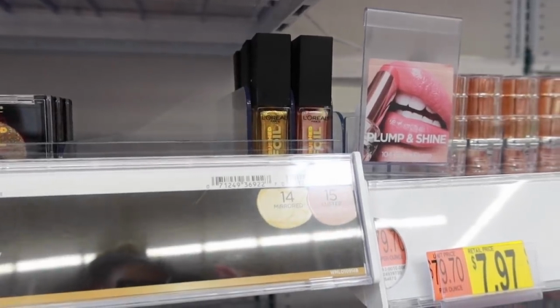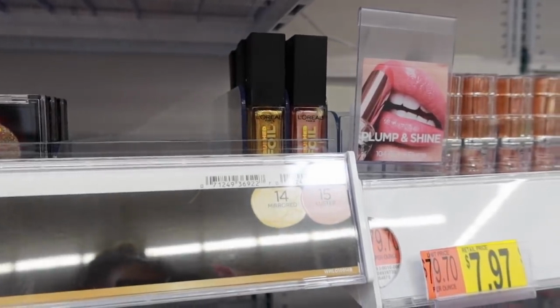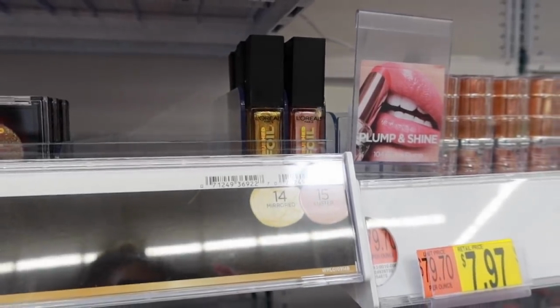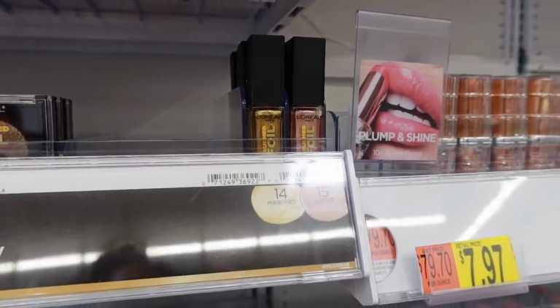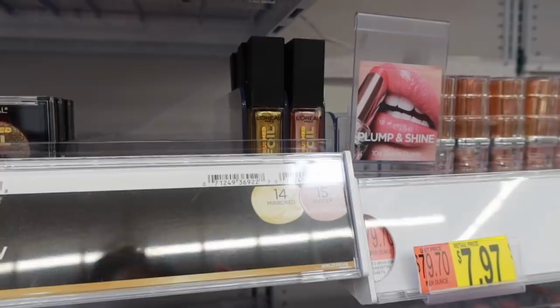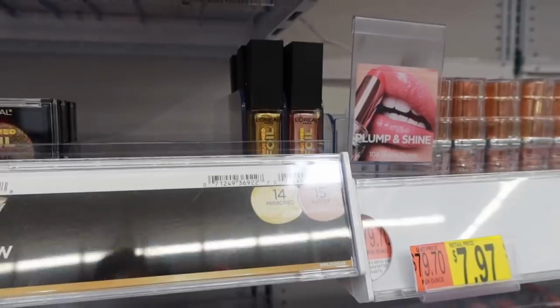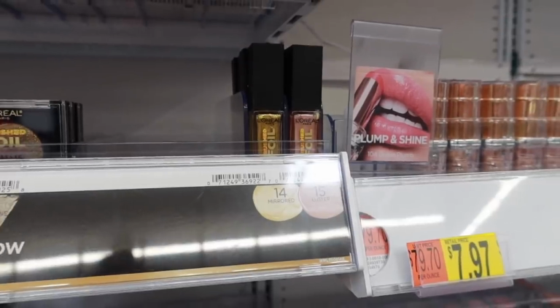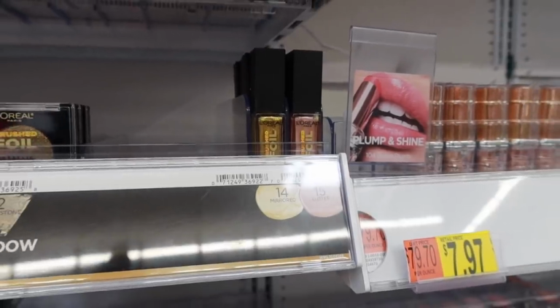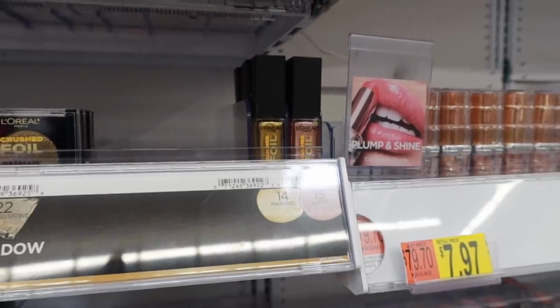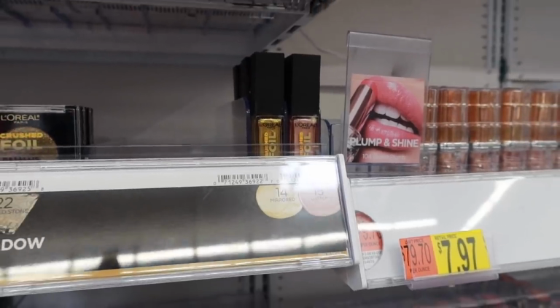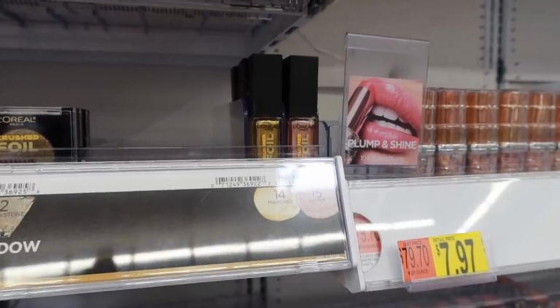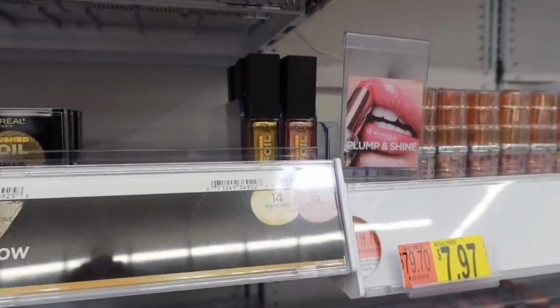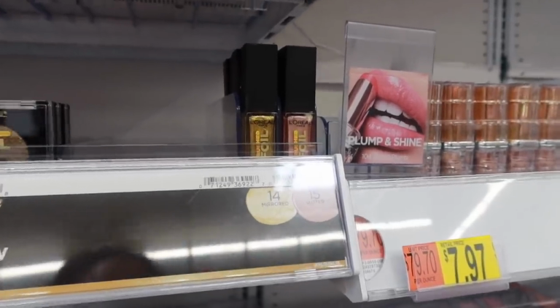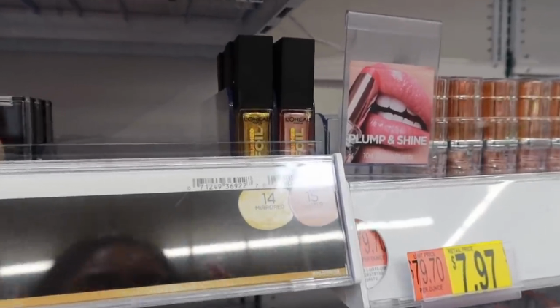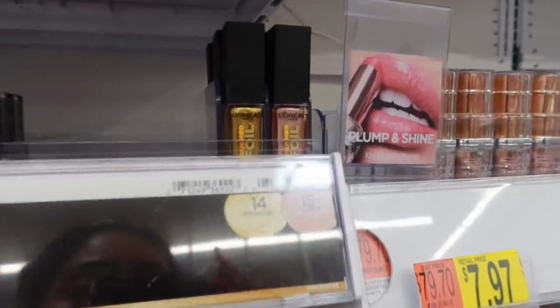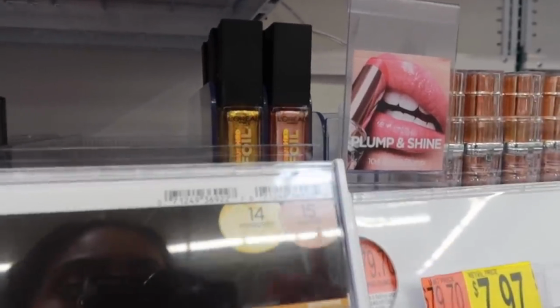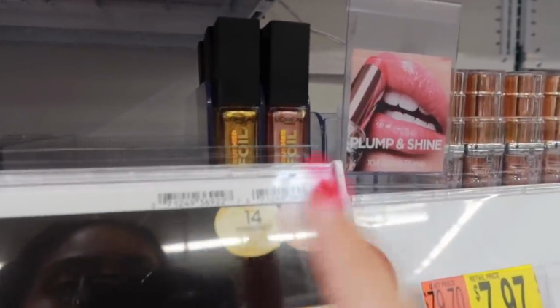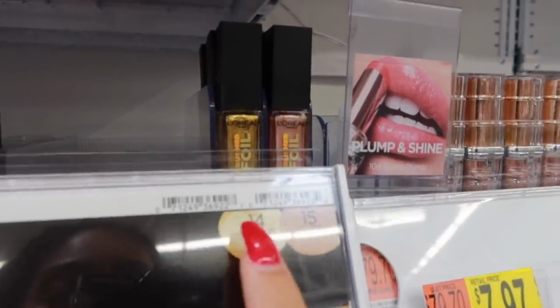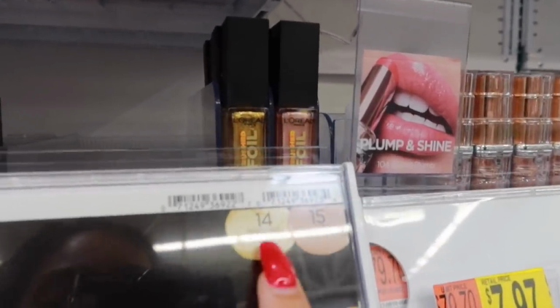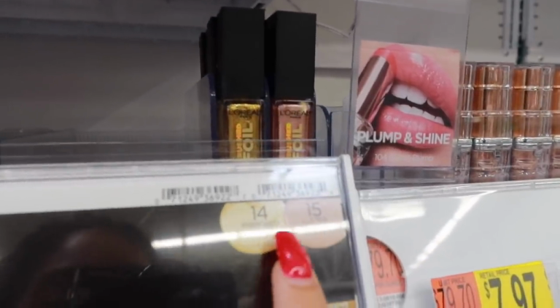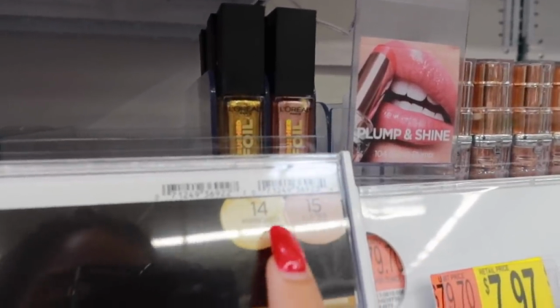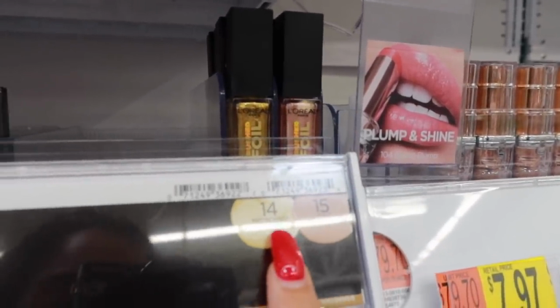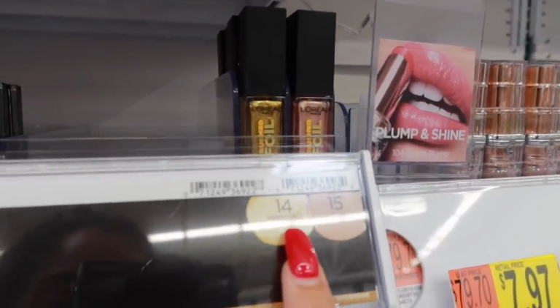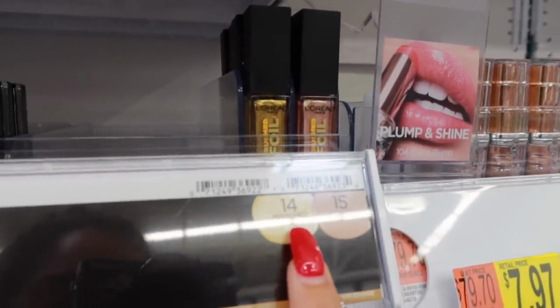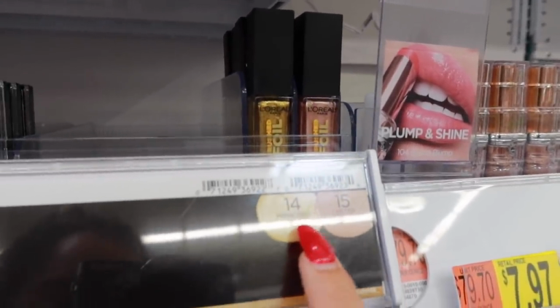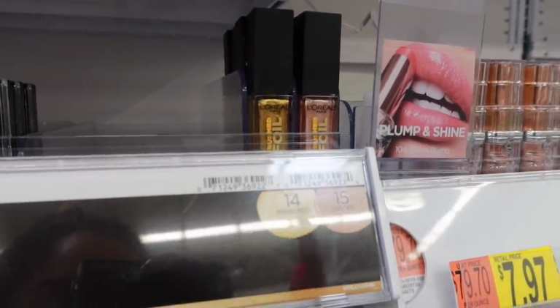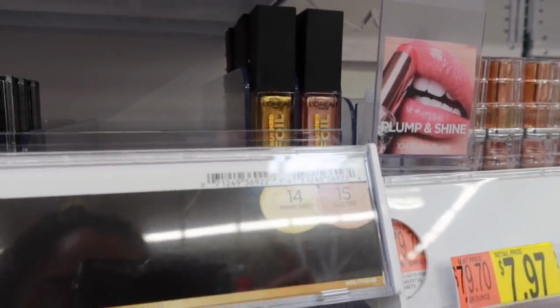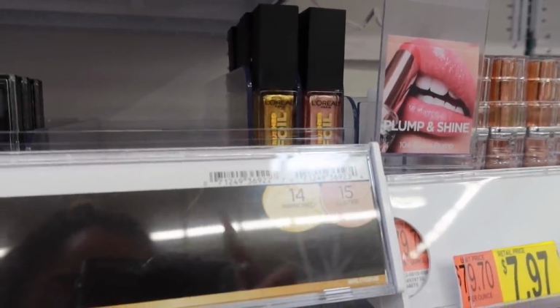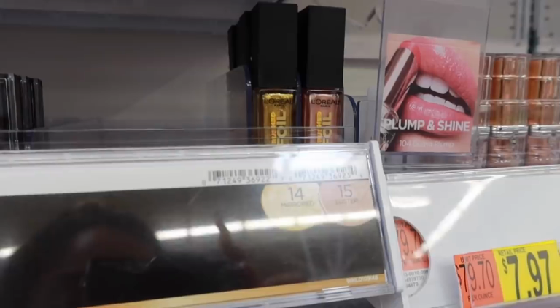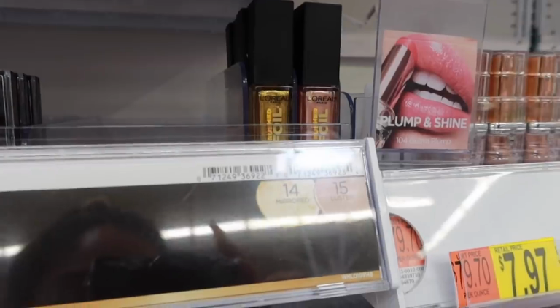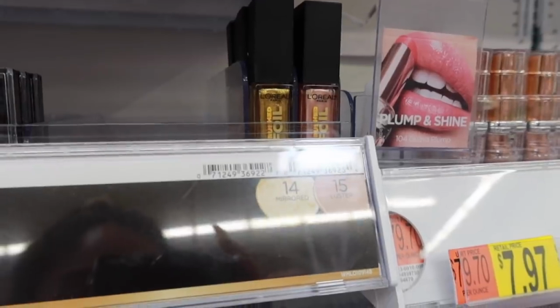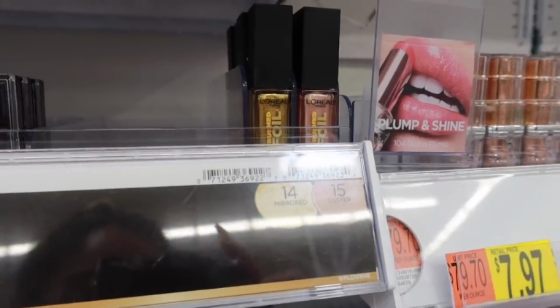Amazing product alert — the L'Oreal Crushed Foil Metallic Glosses. These are beautiful. I really specifically like shade number 14.